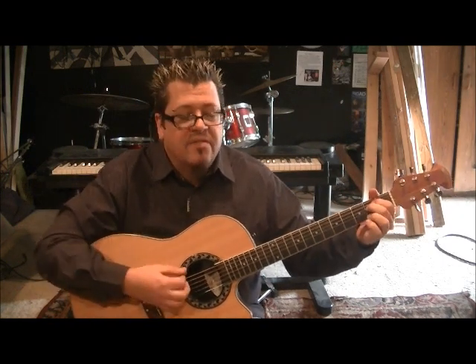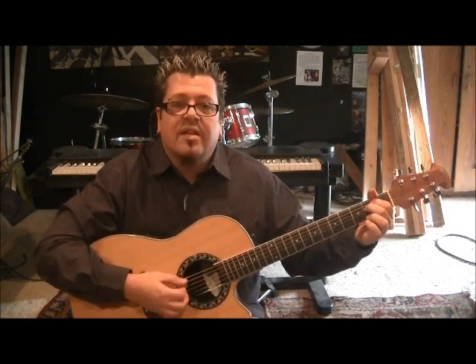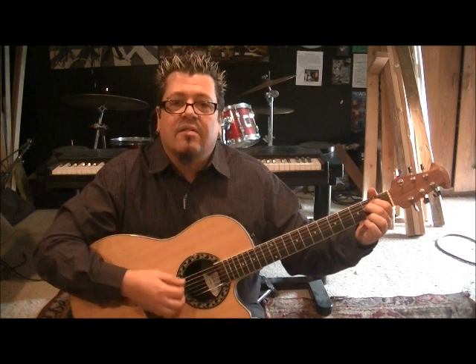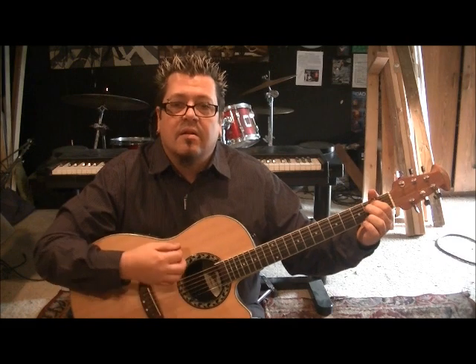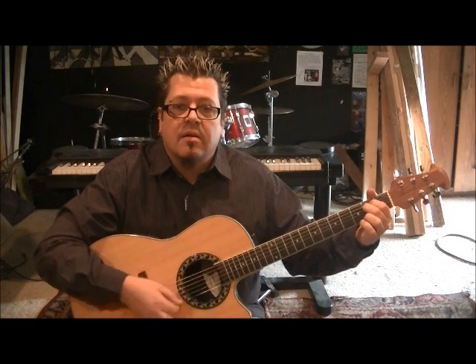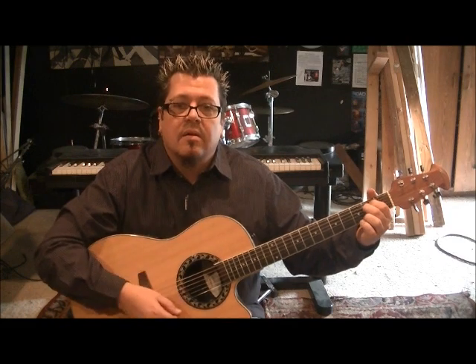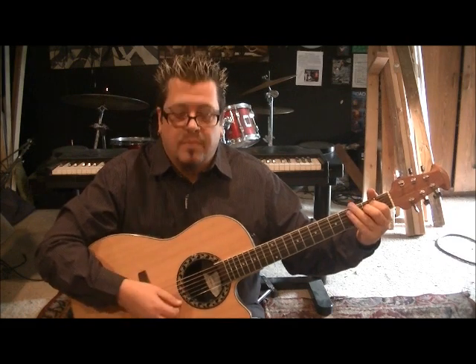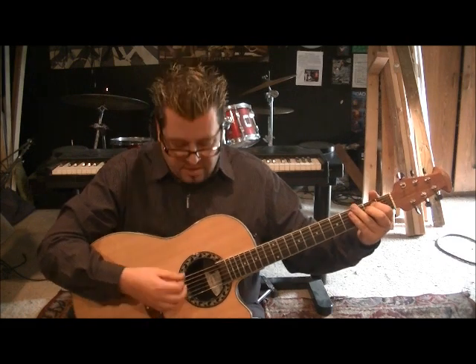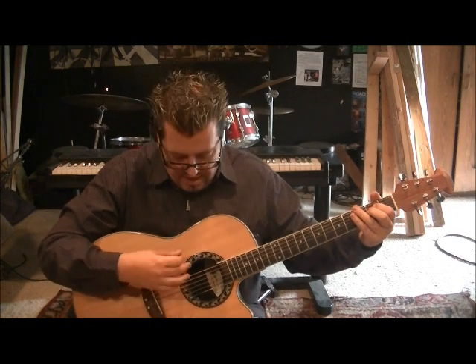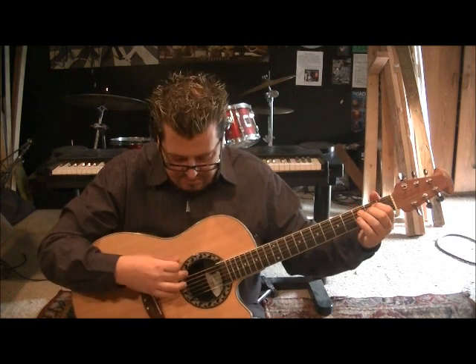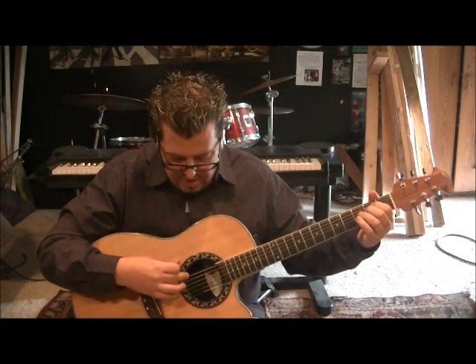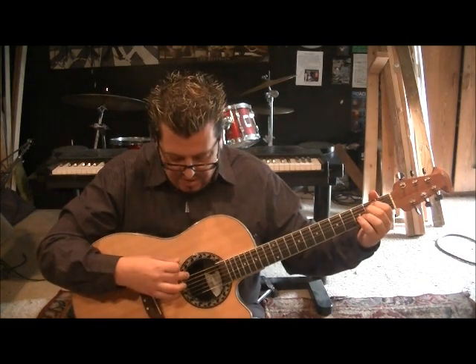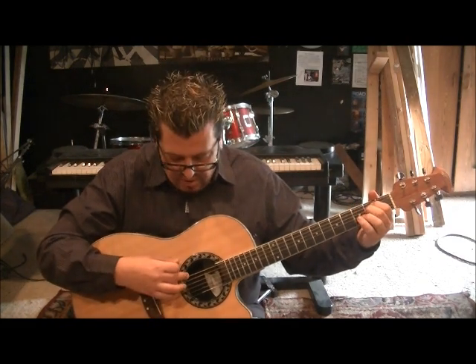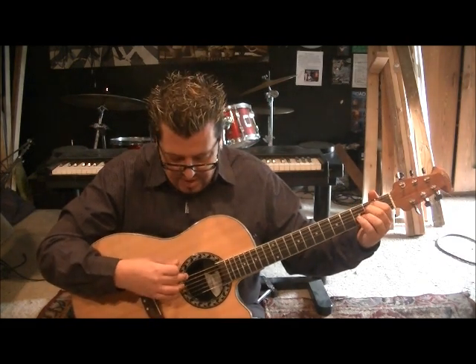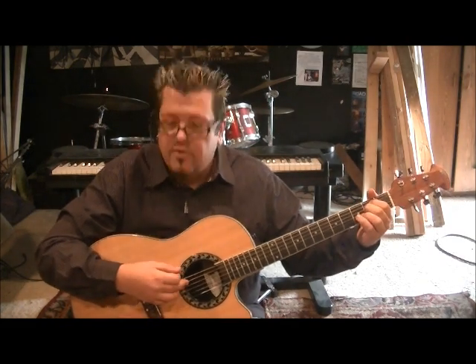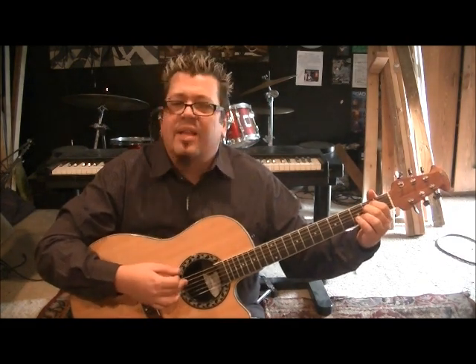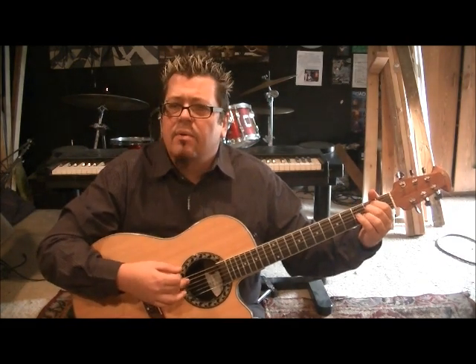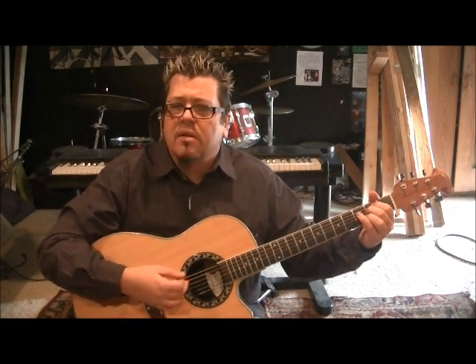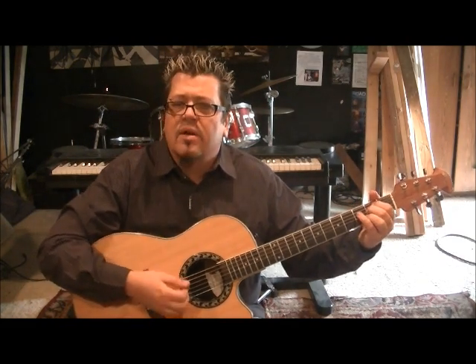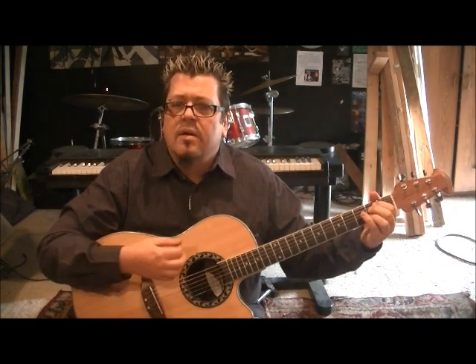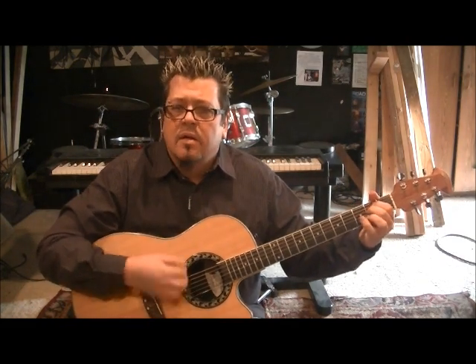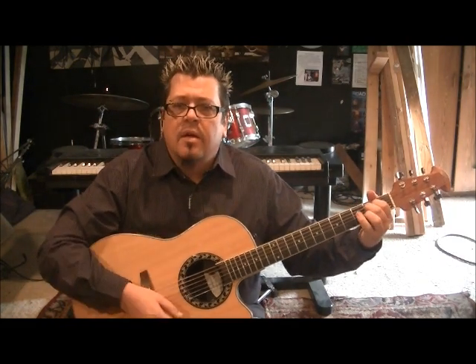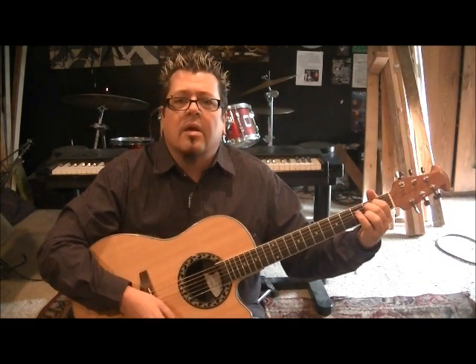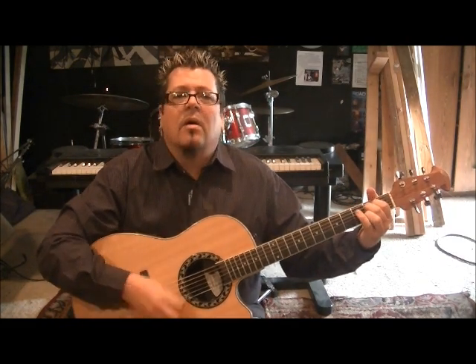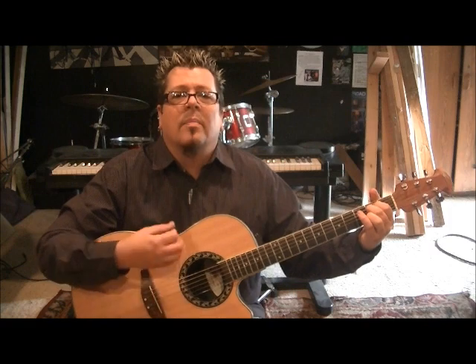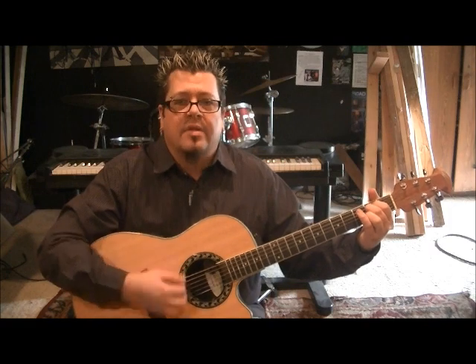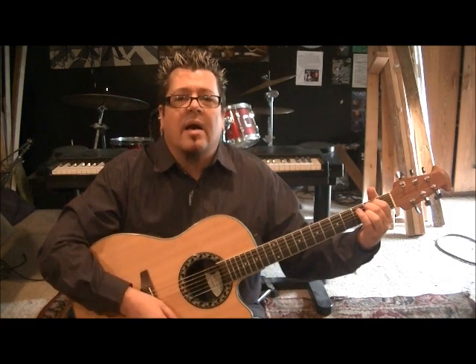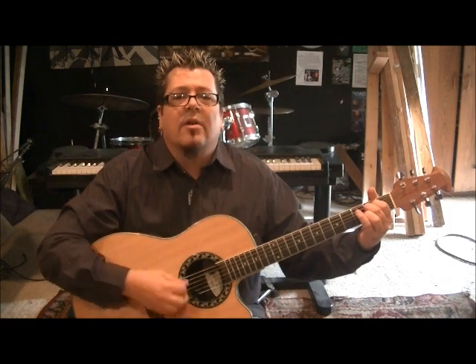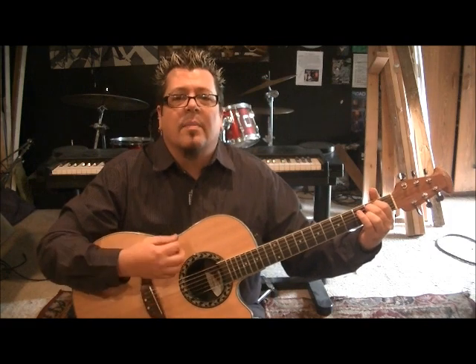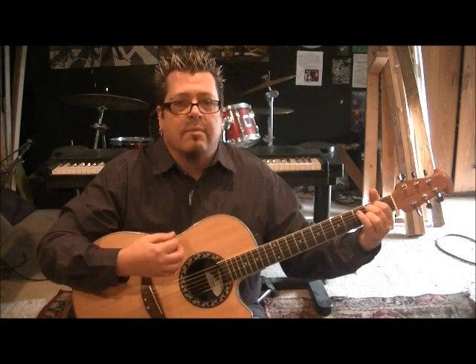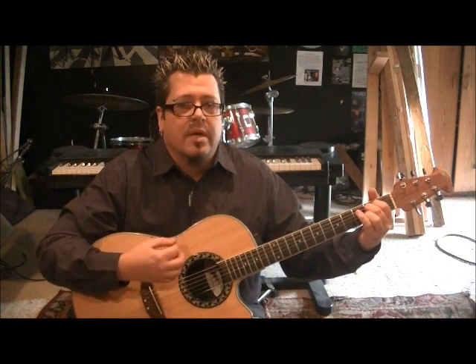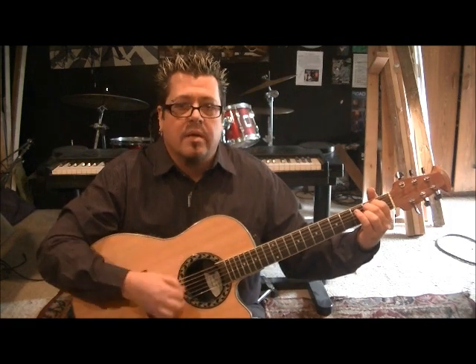Basically it's hit the top string, the low E. If you hit the A with it, it's fine. And then go up, down, up, and then repeat it.